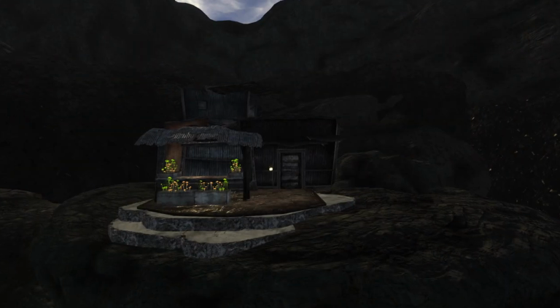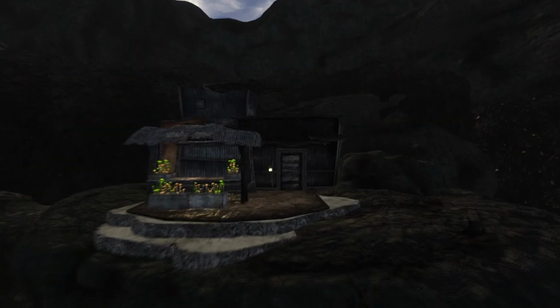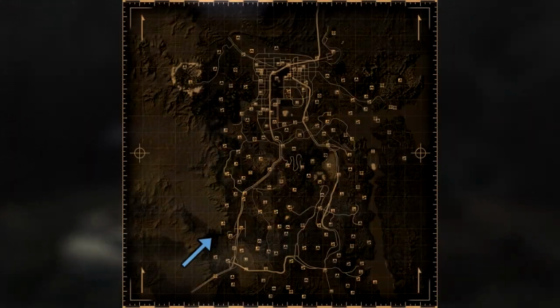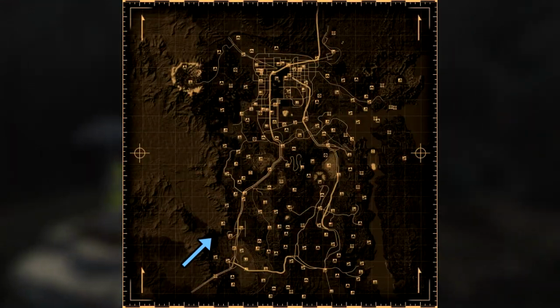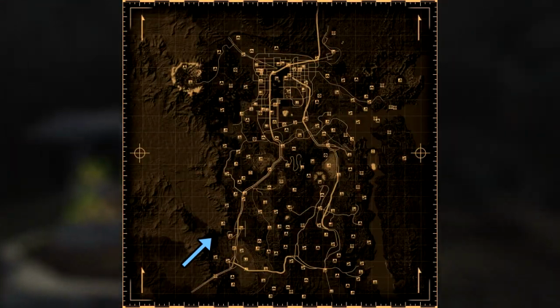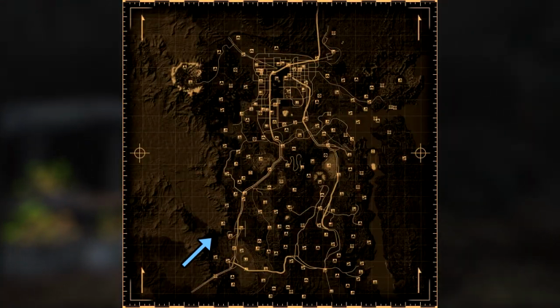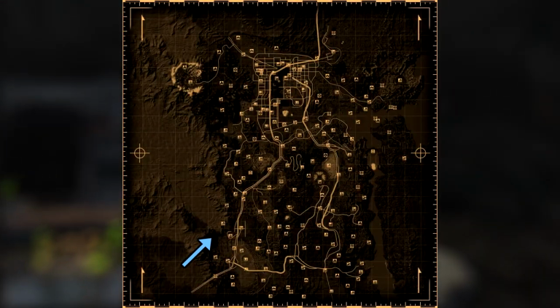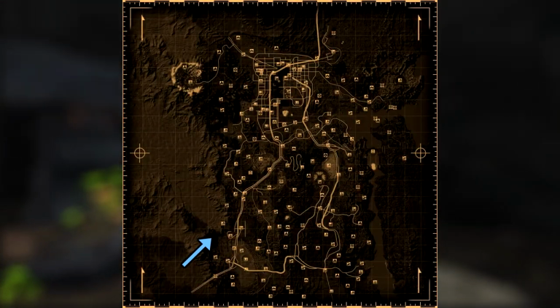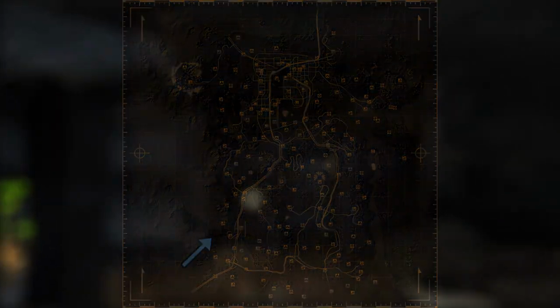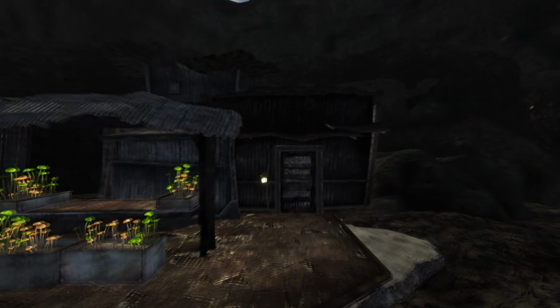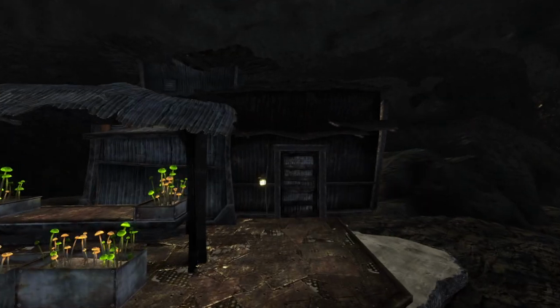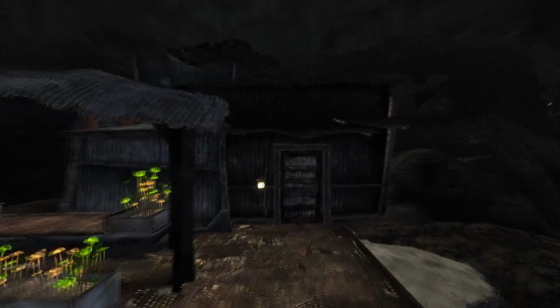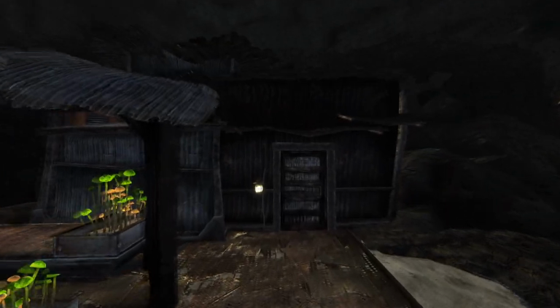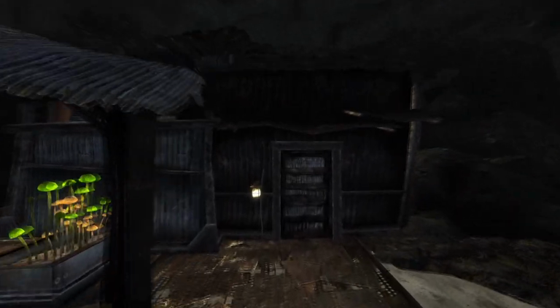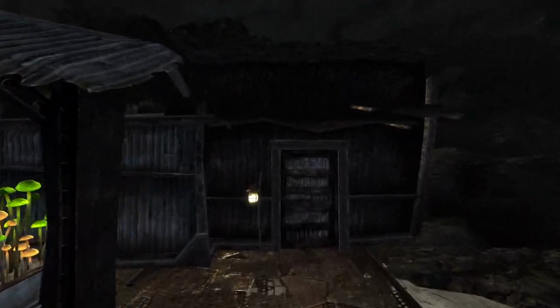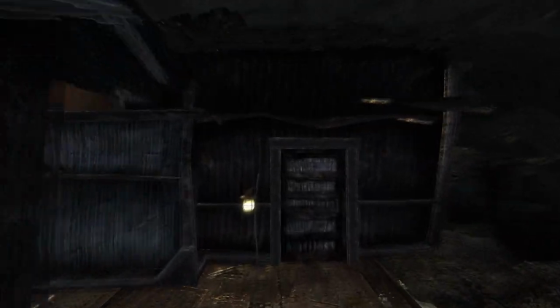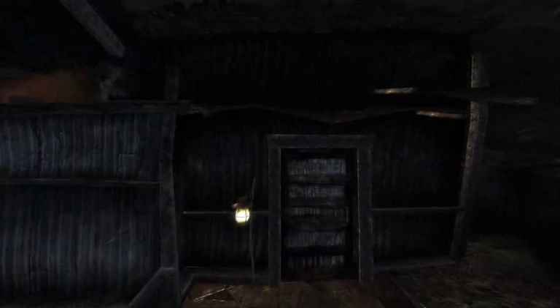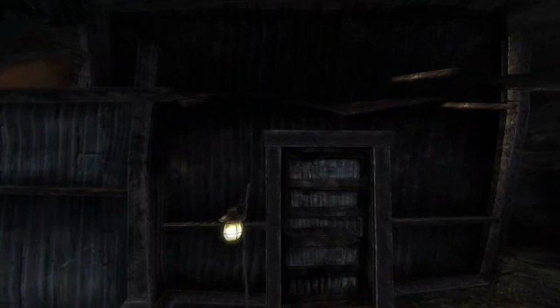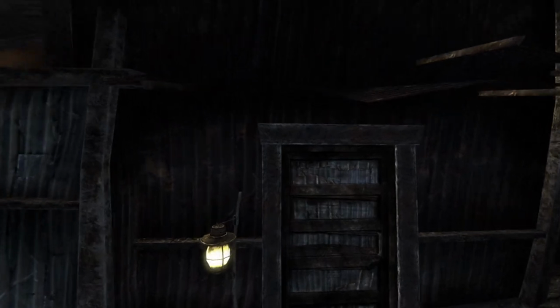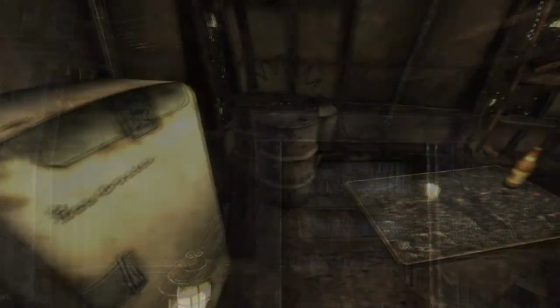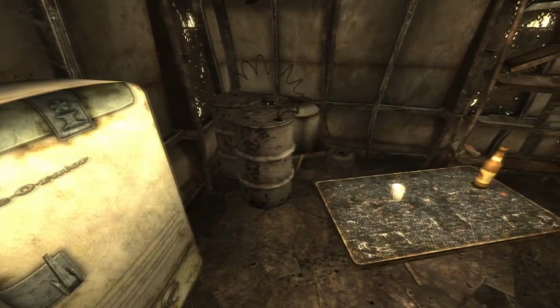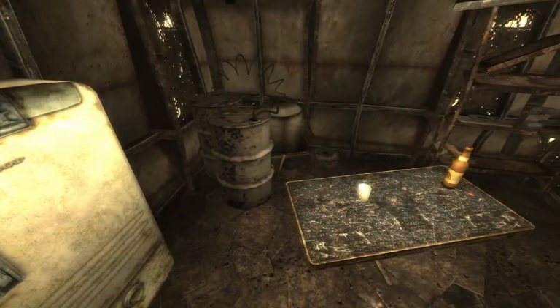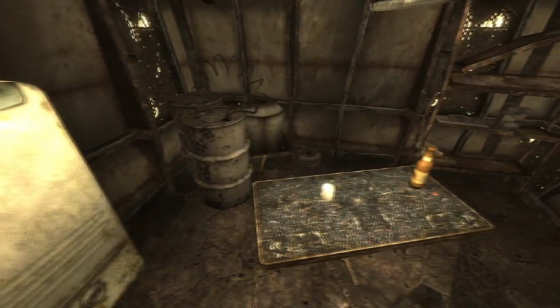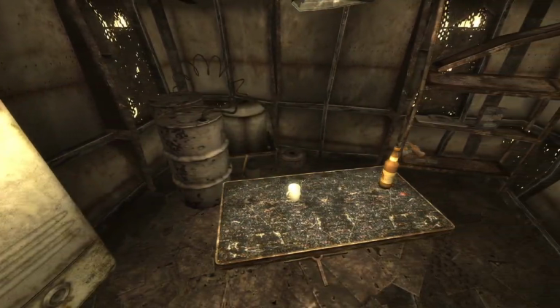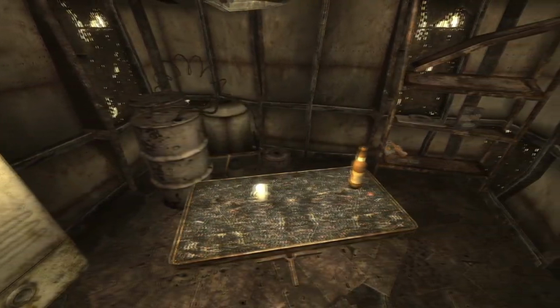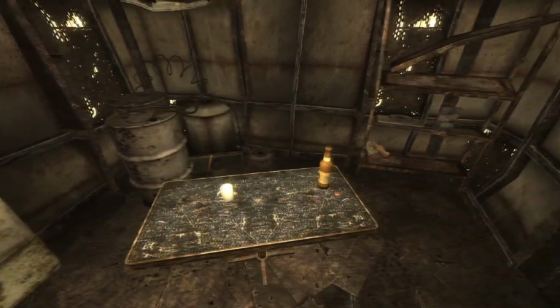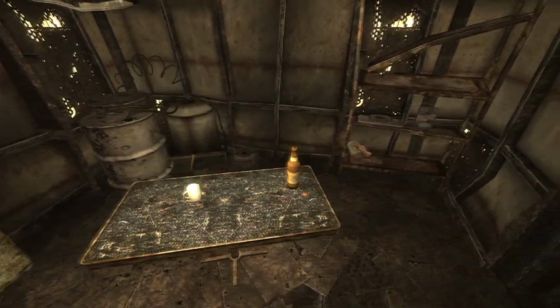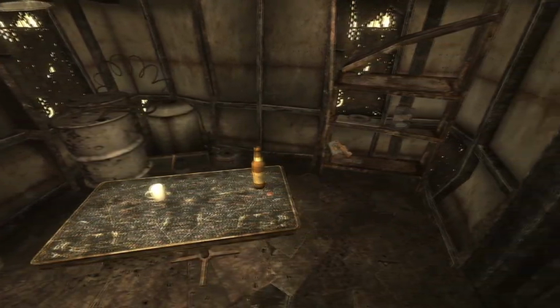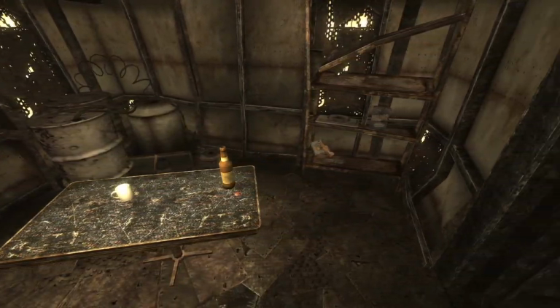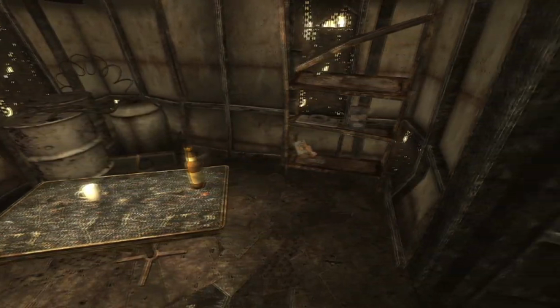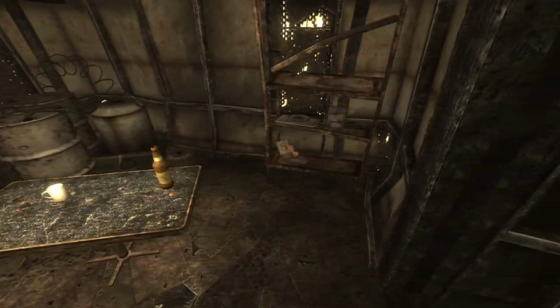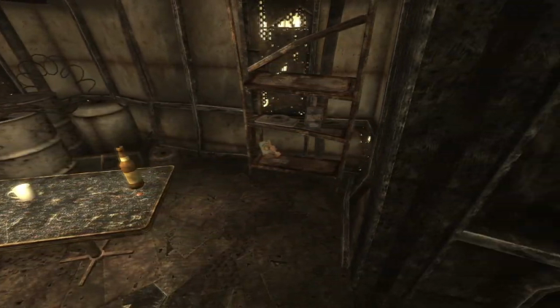Next up is Hell's Motel, found within the Mesquite Mountains Crater. Enter the building and head to the back of the room. On a table will be the cap.